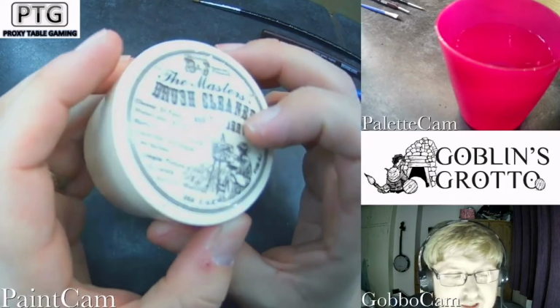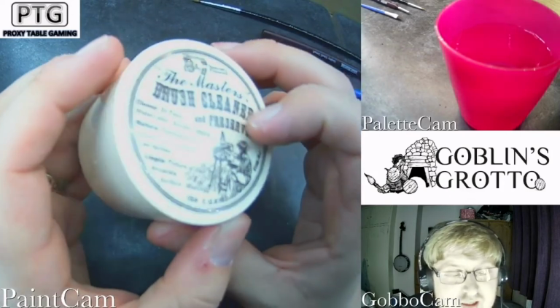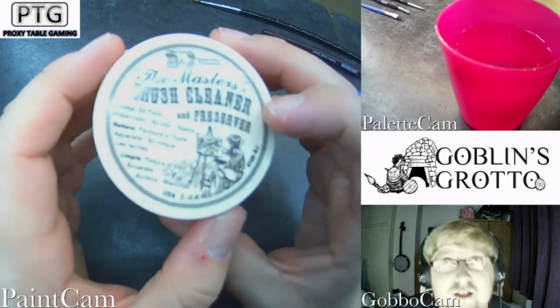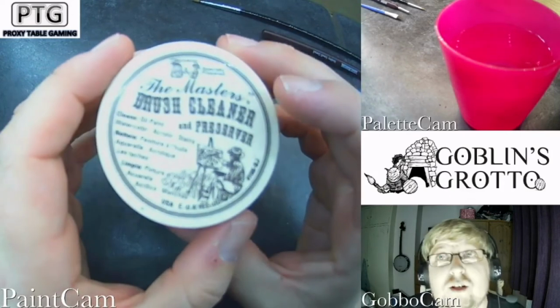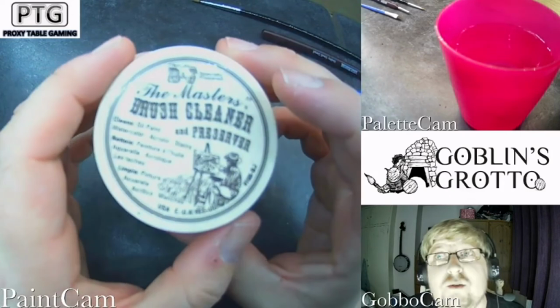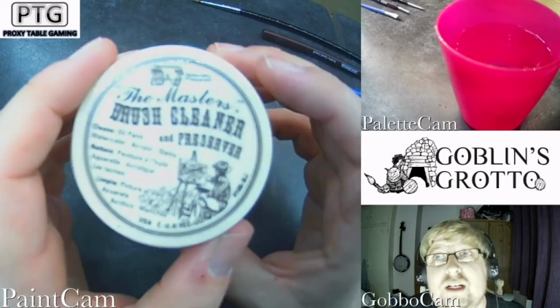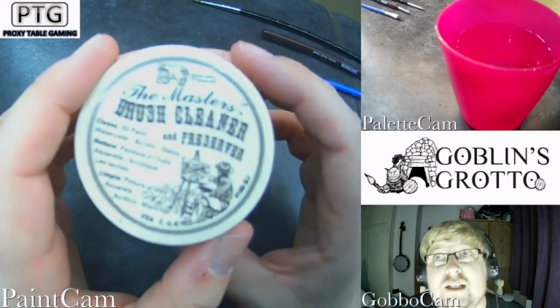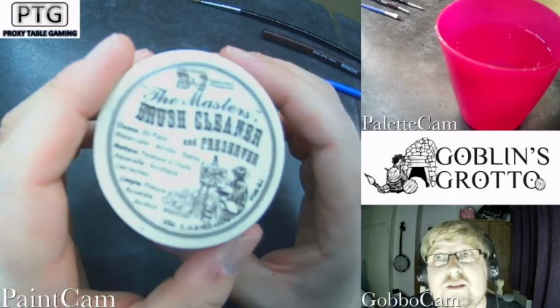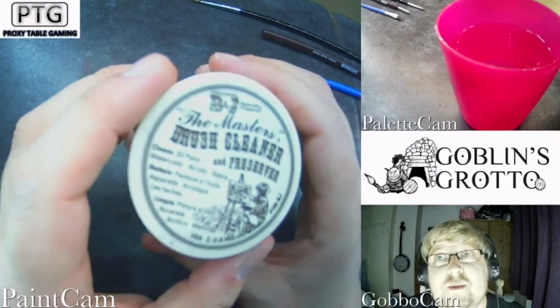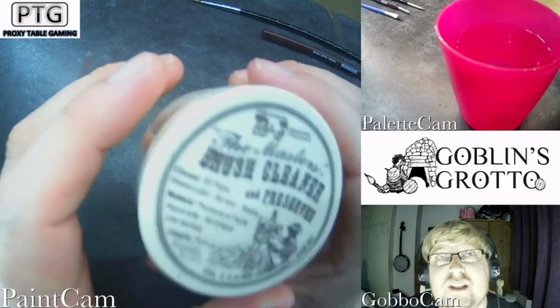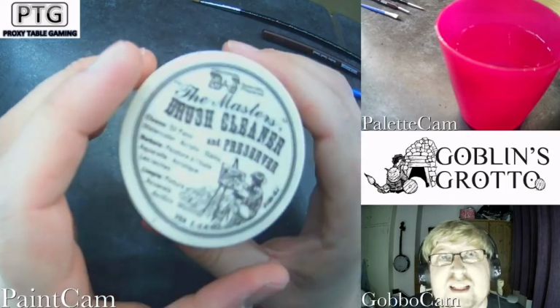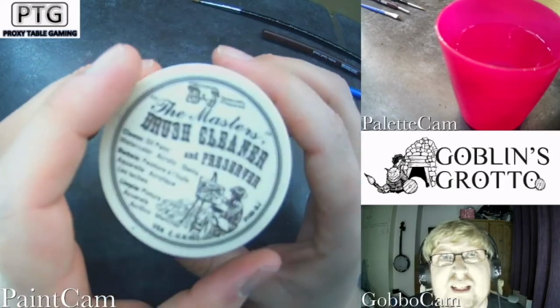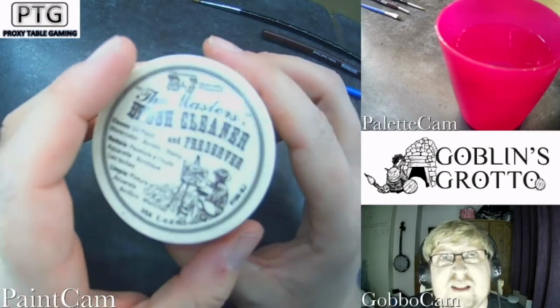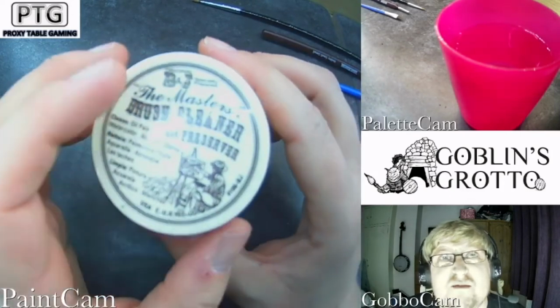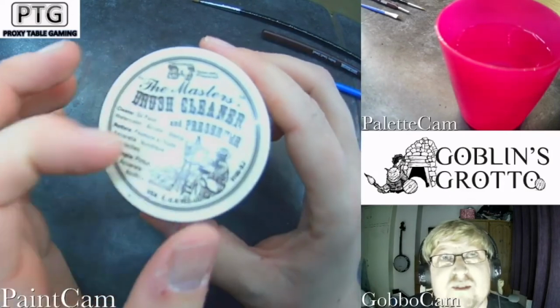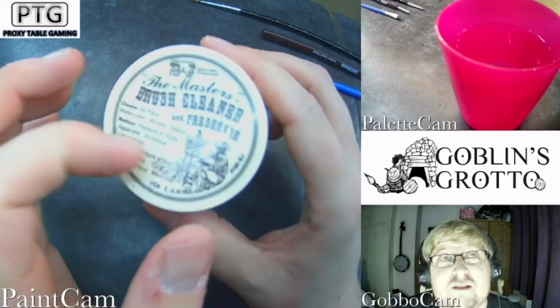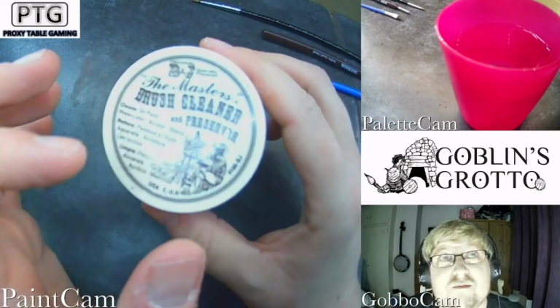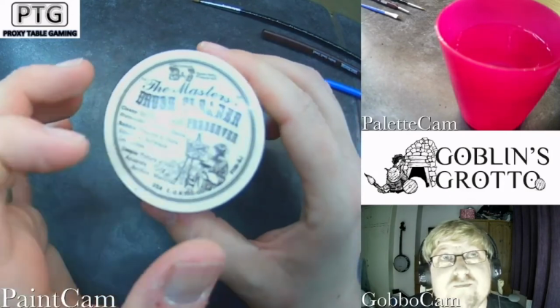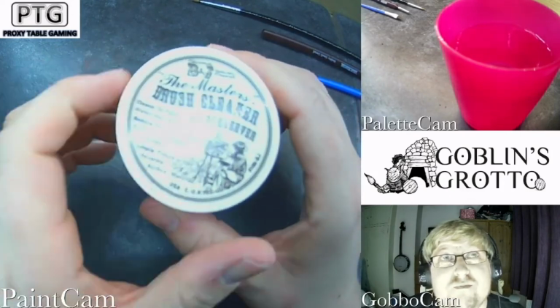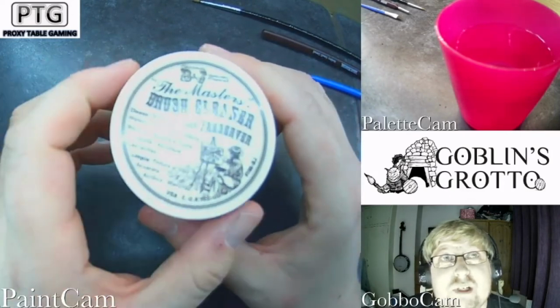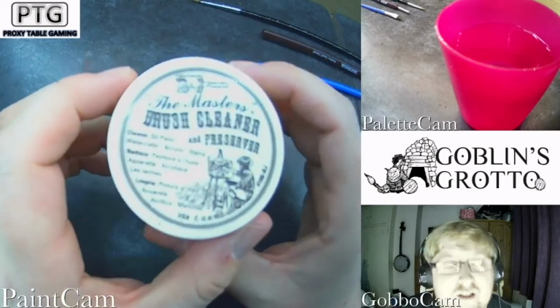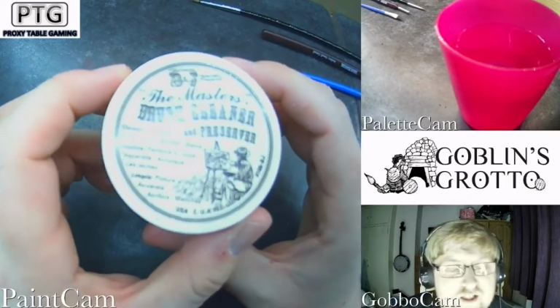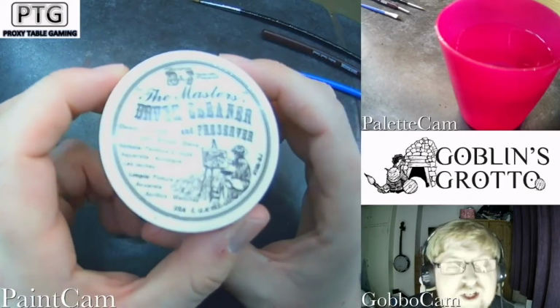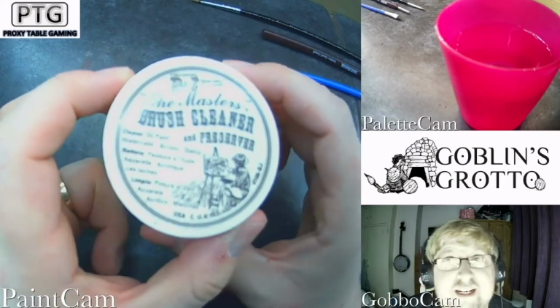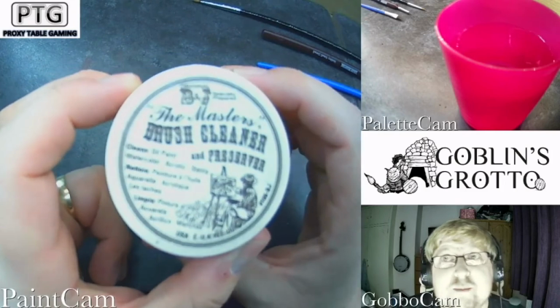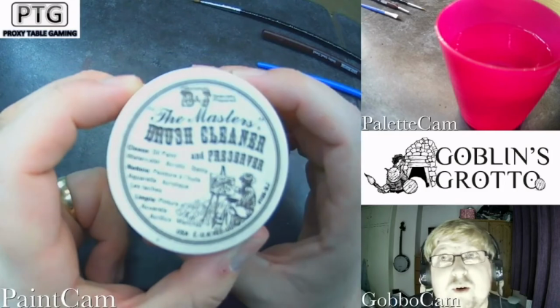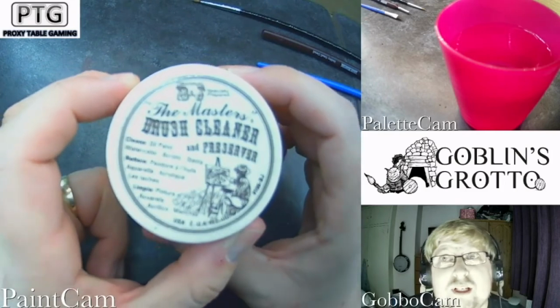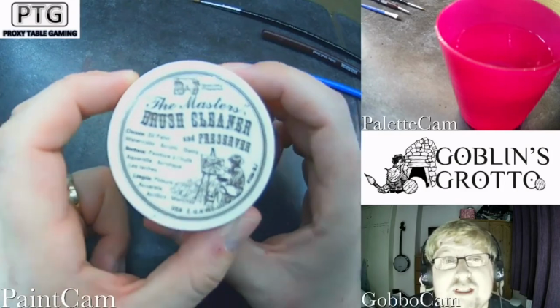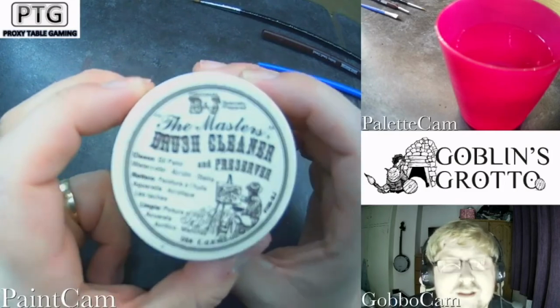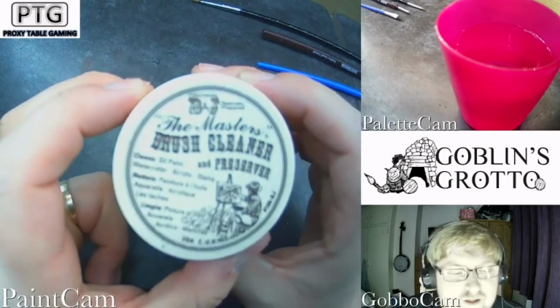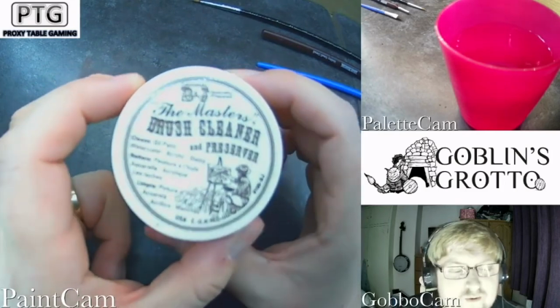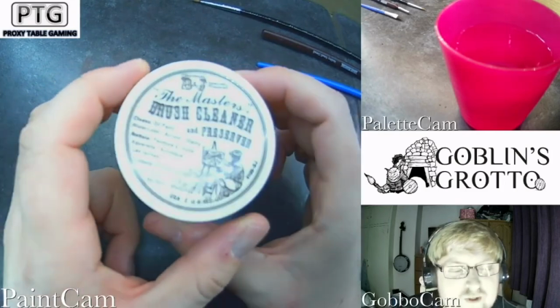VO5 Men's Matte Clay is a good alternative, but this Master's Brush Cleaner is just like a genie in a bottle — go for it.